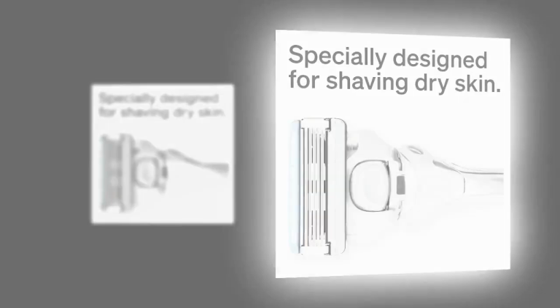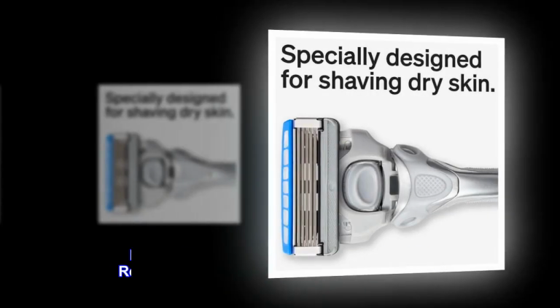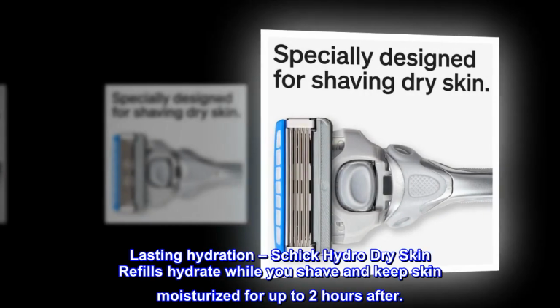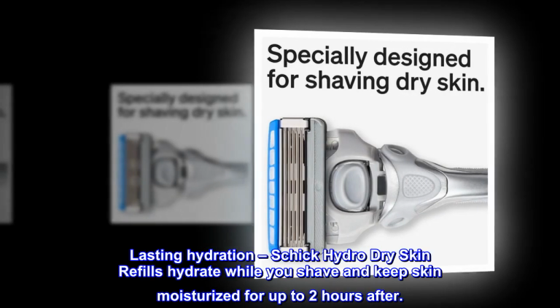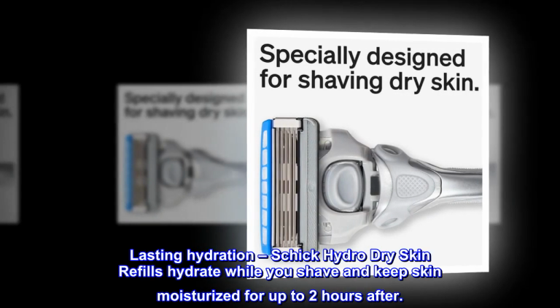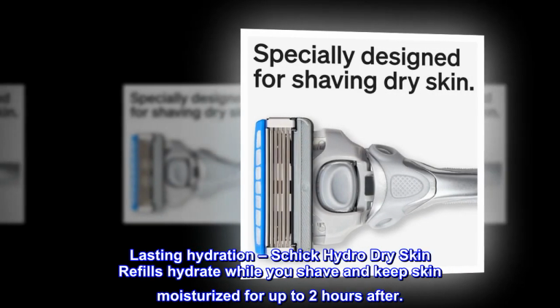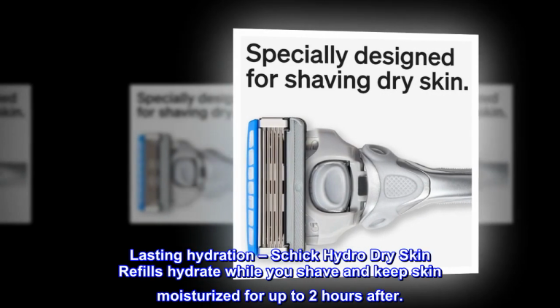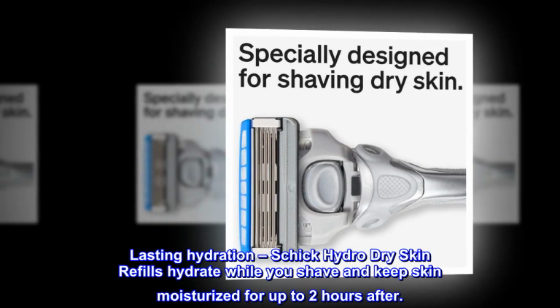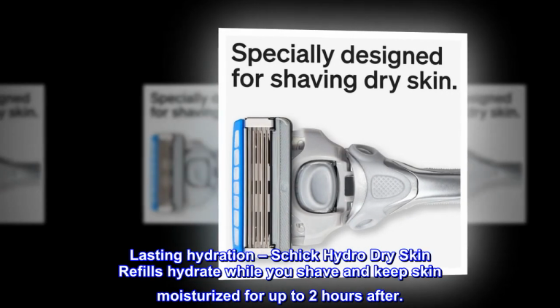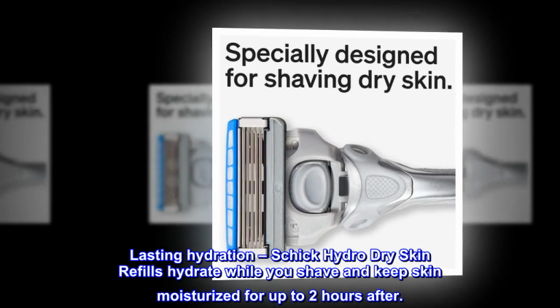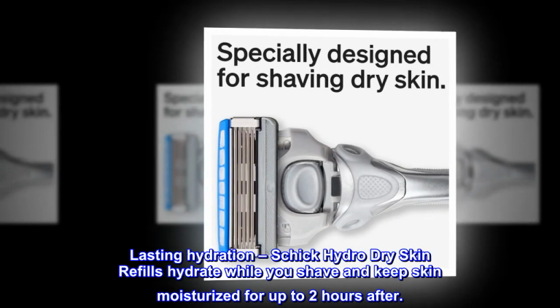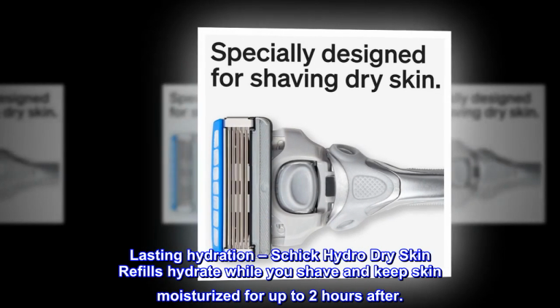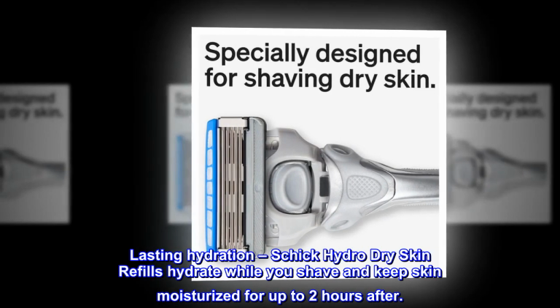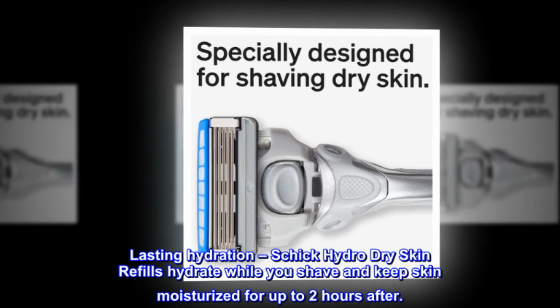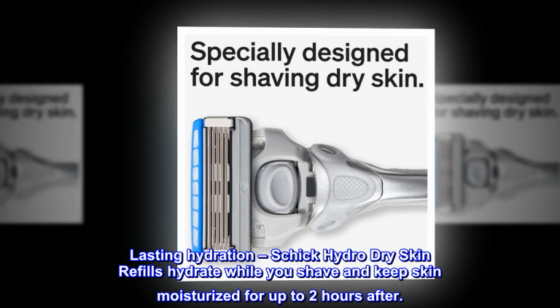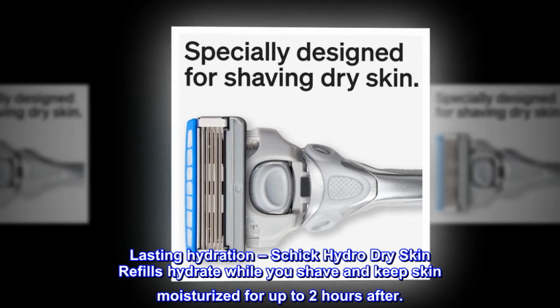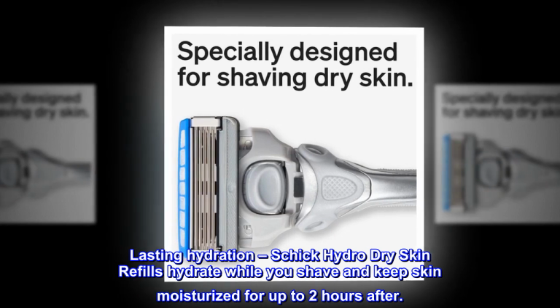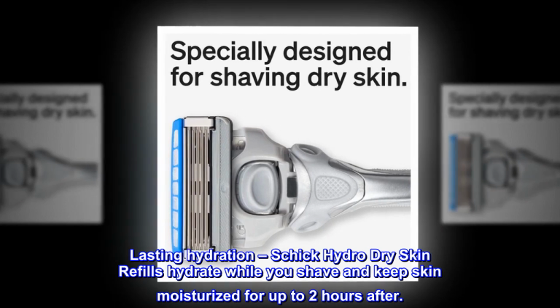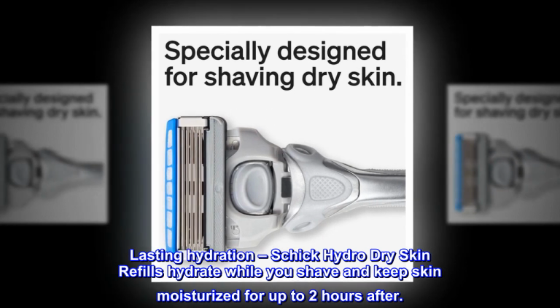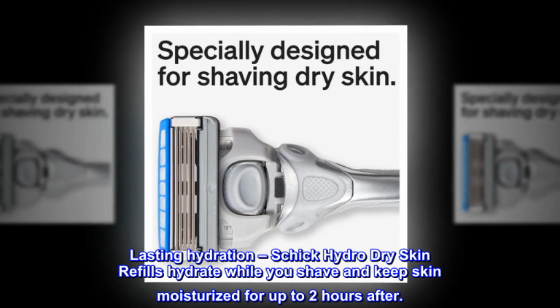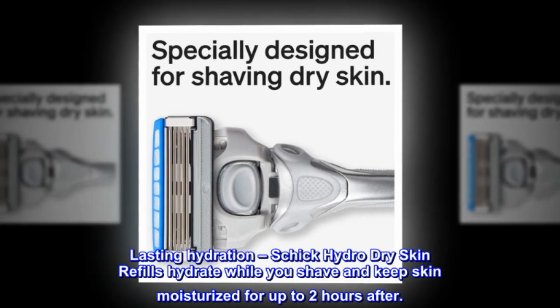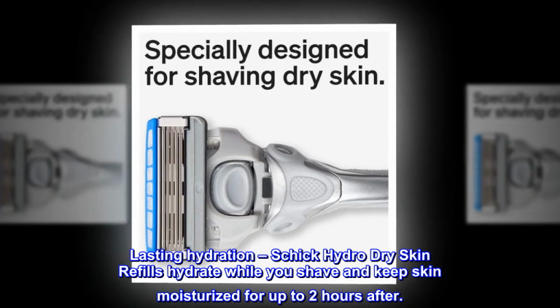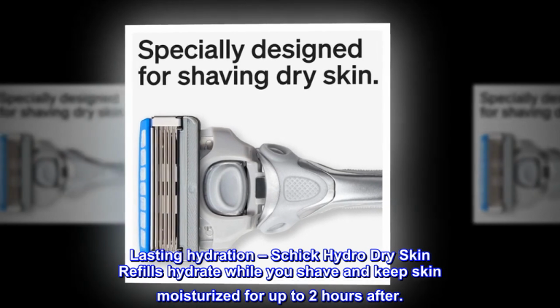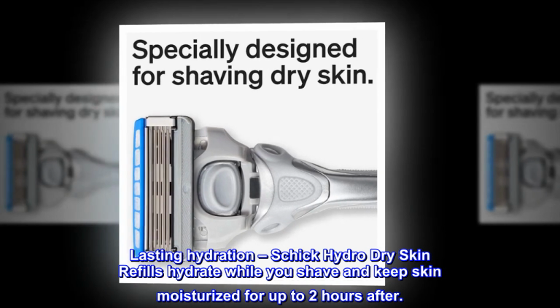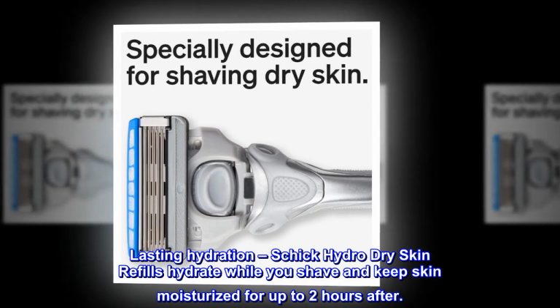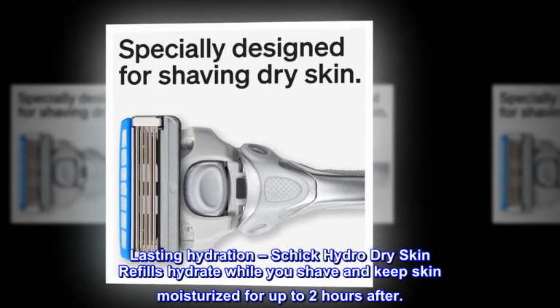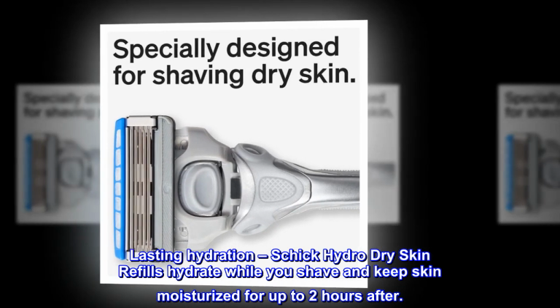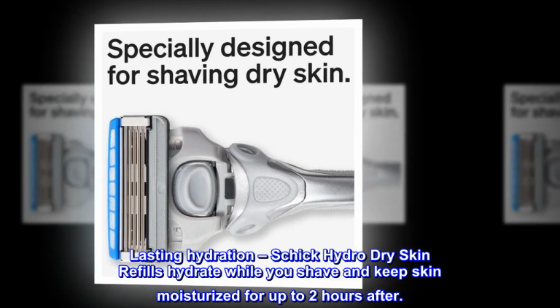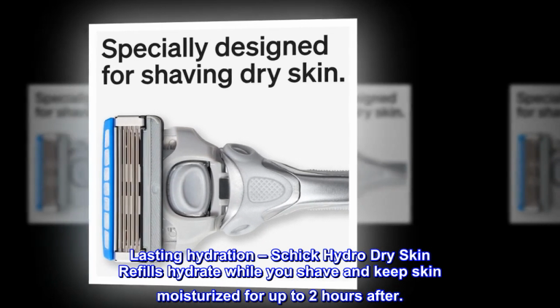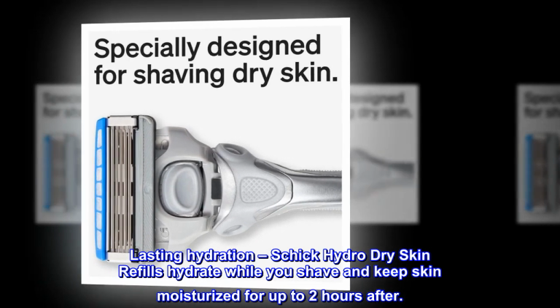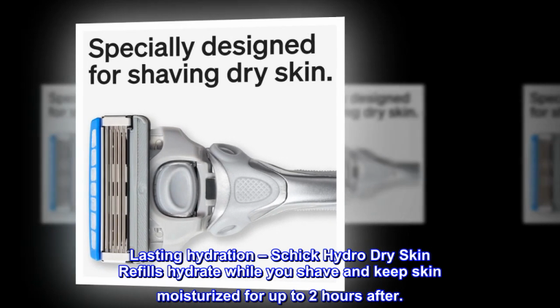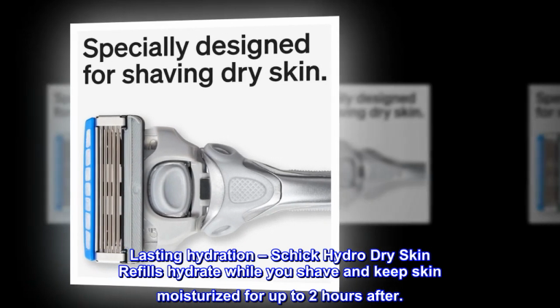Lasting Hydration — Schick Hydro Dry Skin Refills hydrate while you shave and keep skin moisturized for up to two hours after.